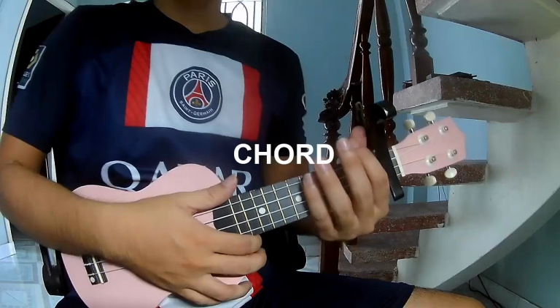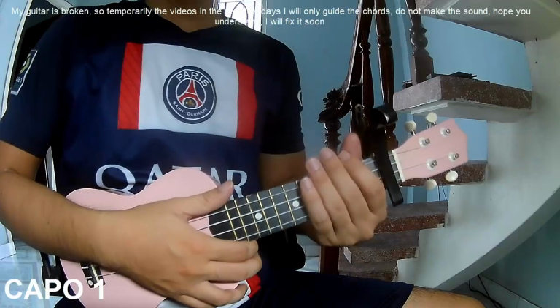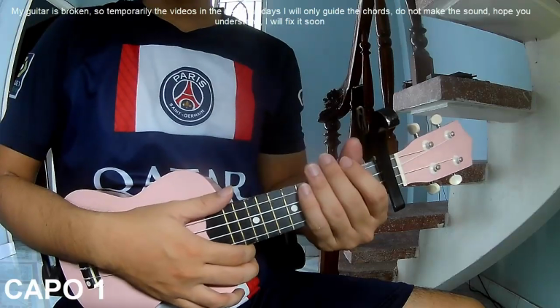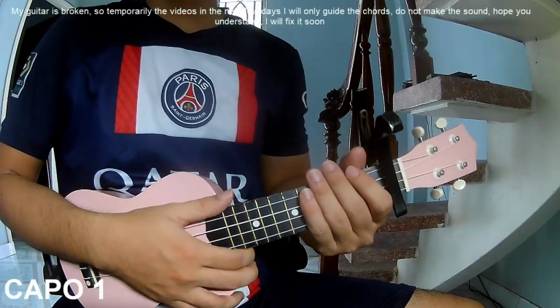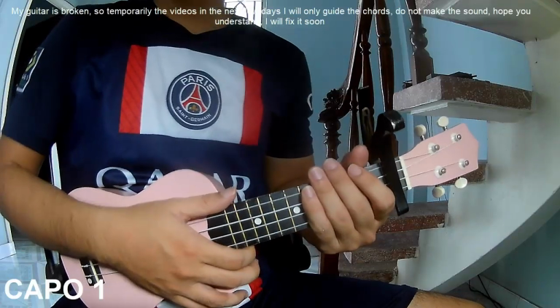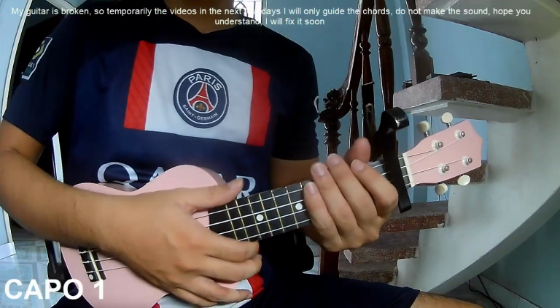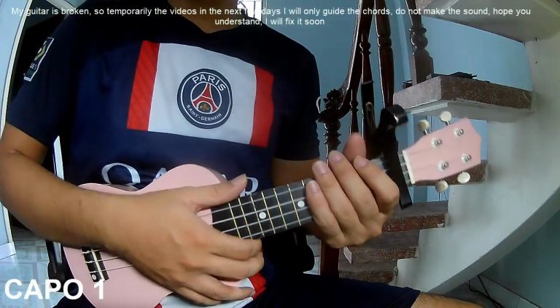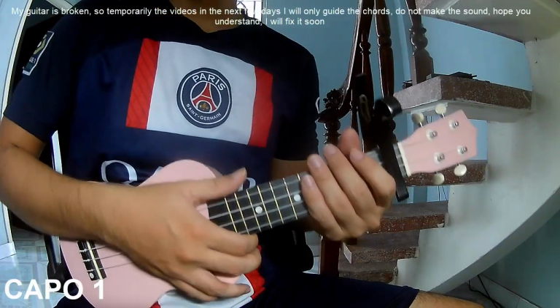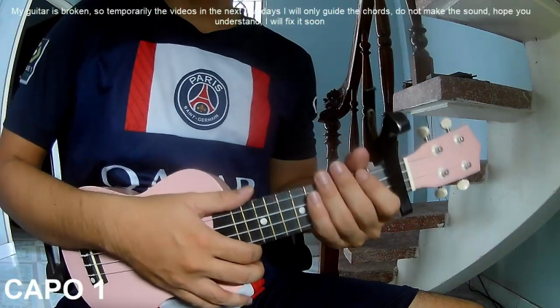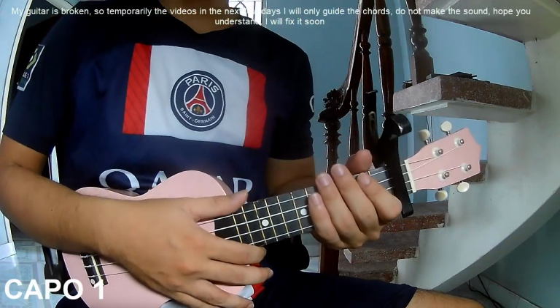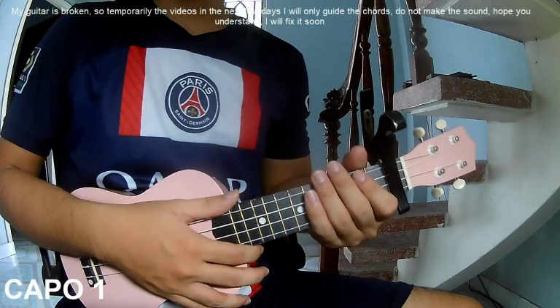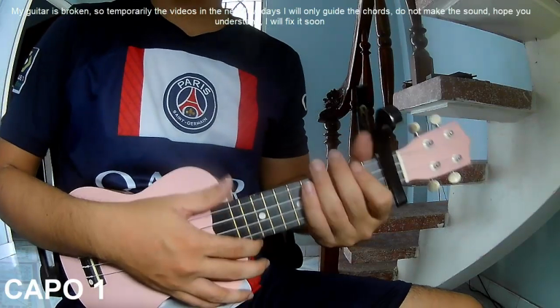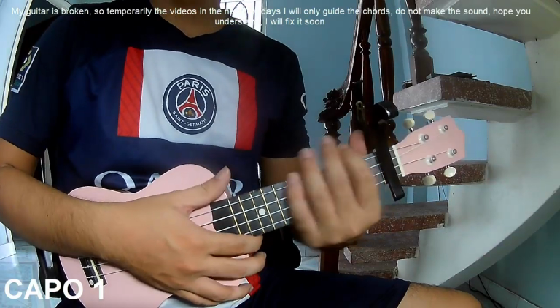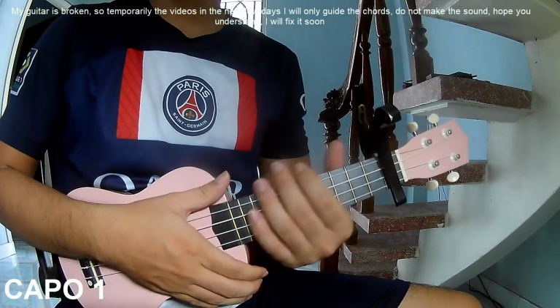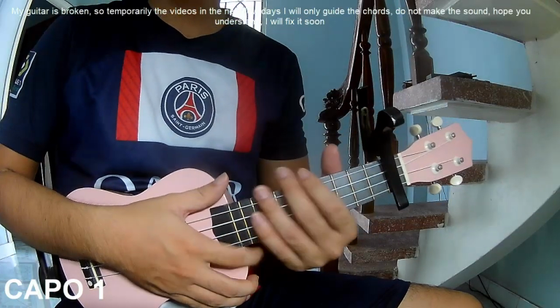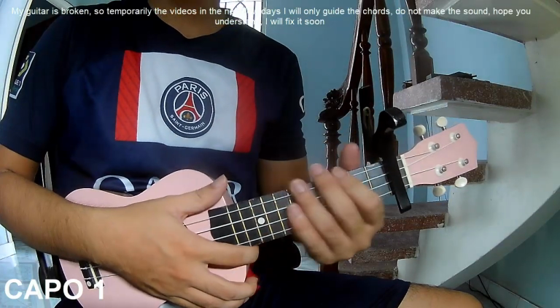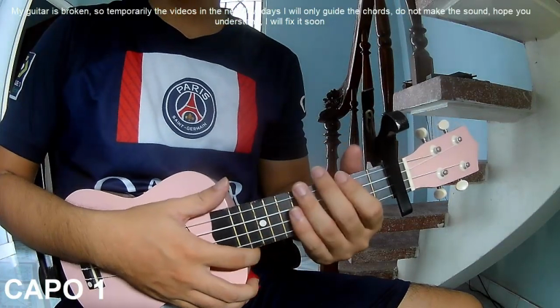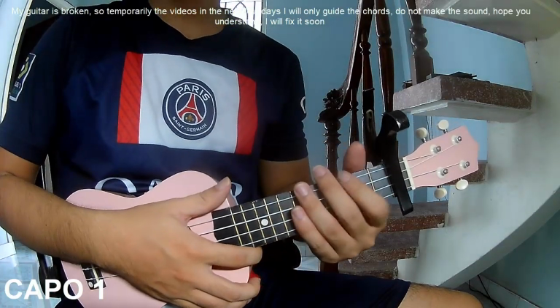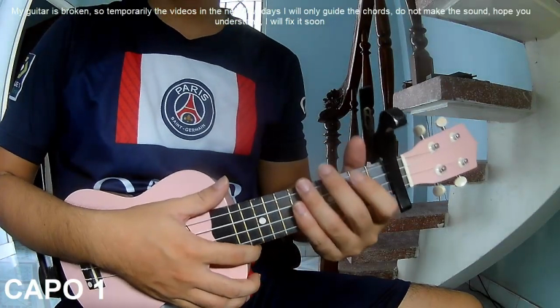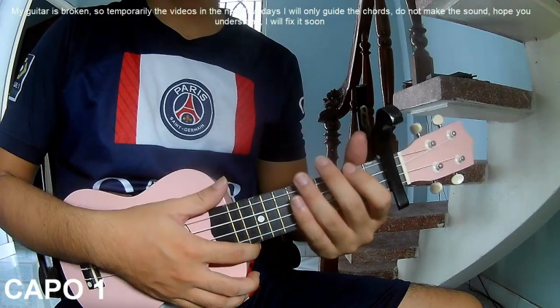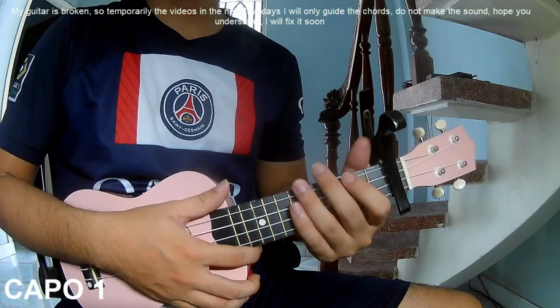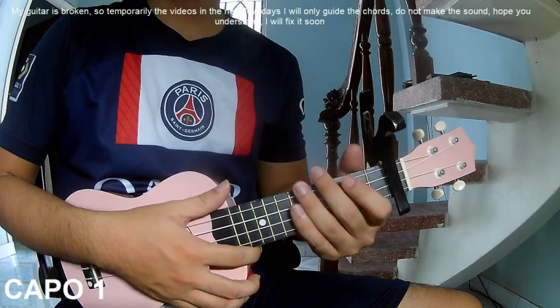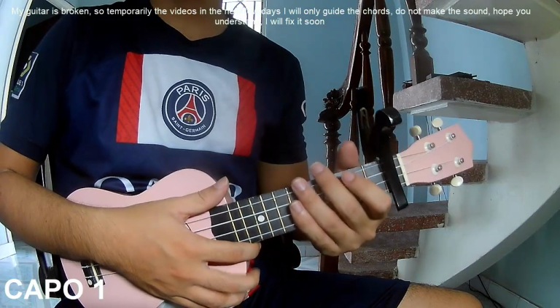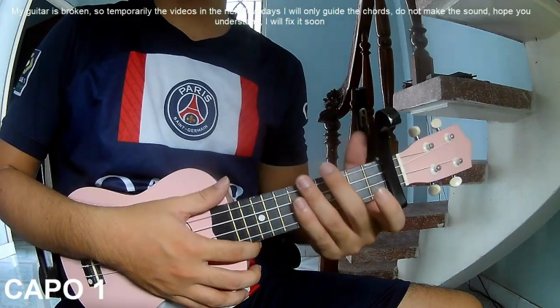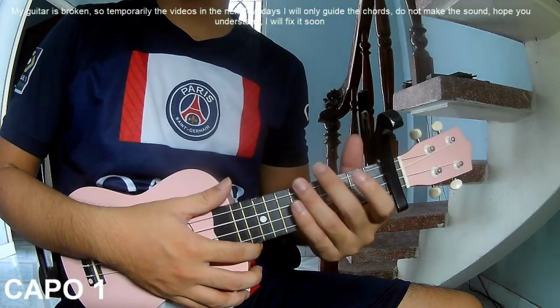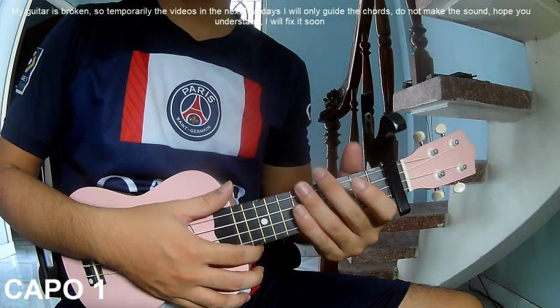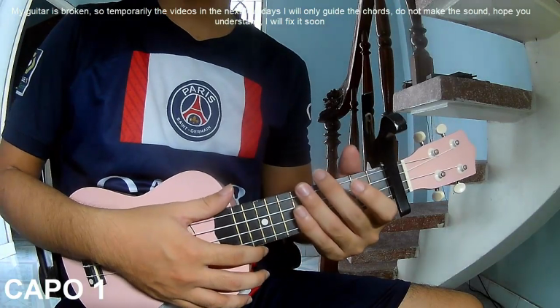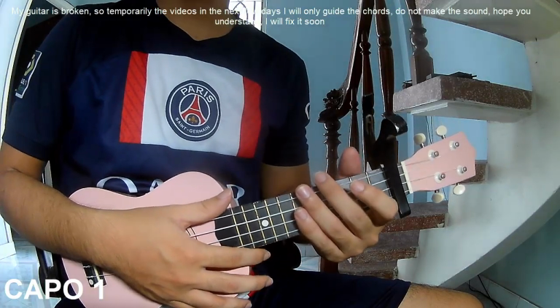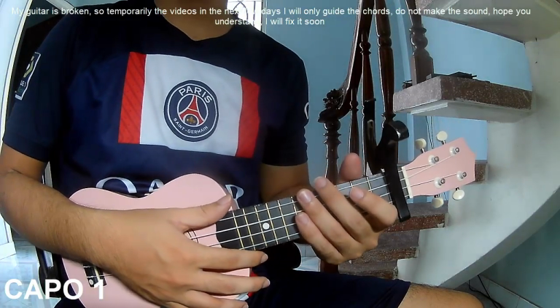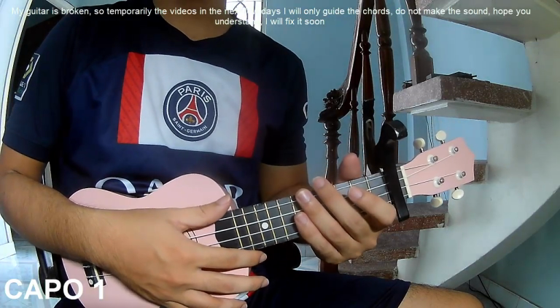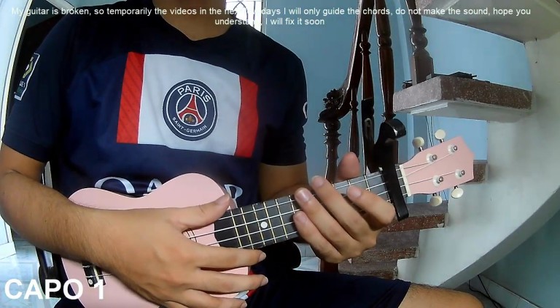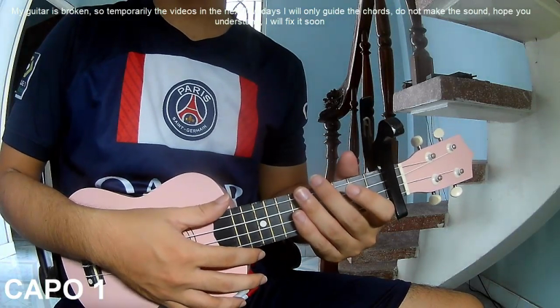Hi everyone, today I will share how to play UQ Lily UNA by Annie Mary and Kali.